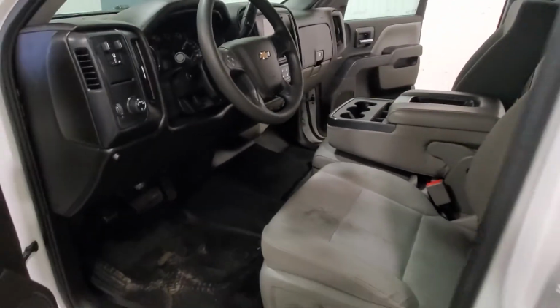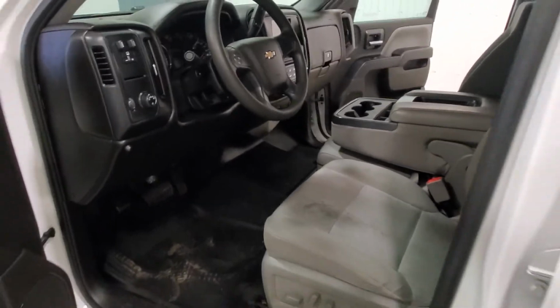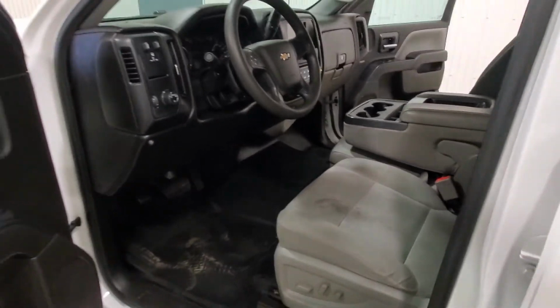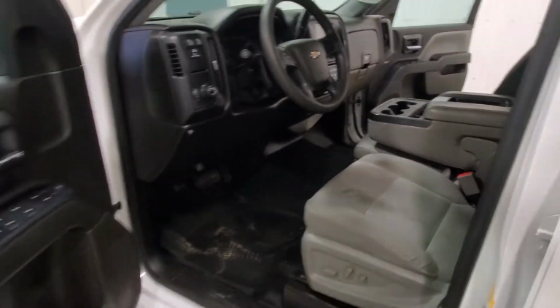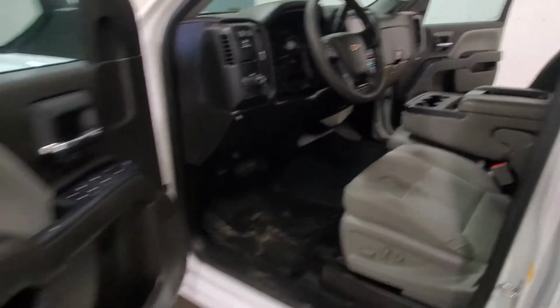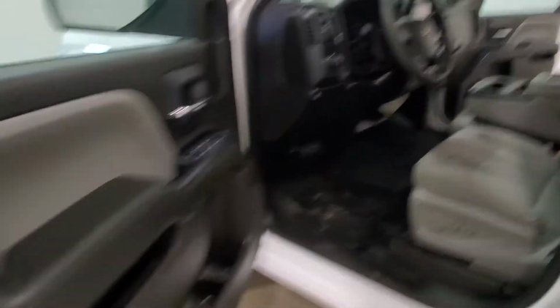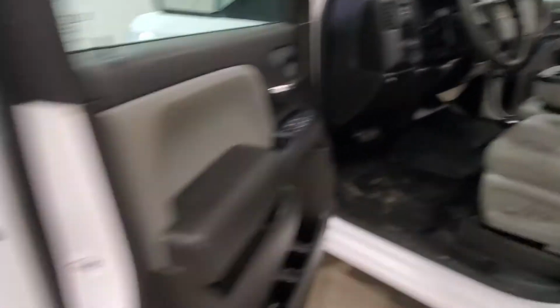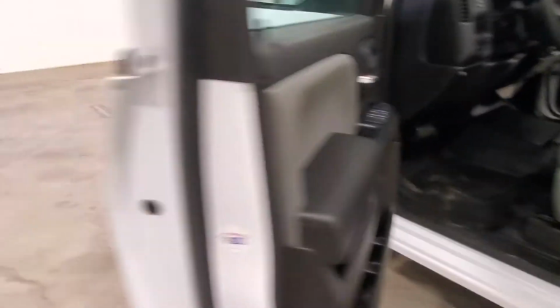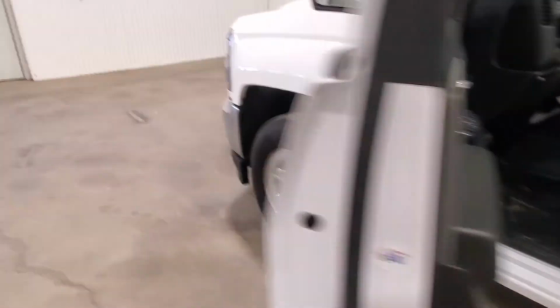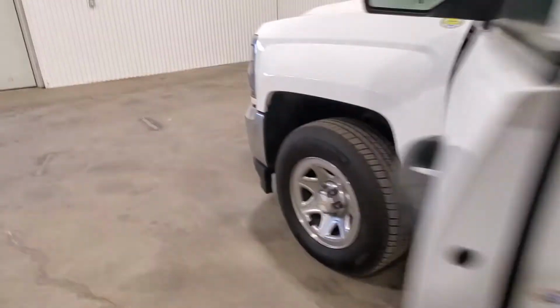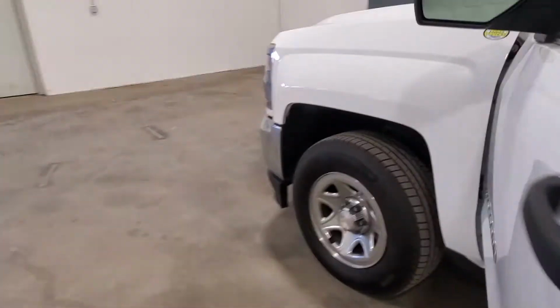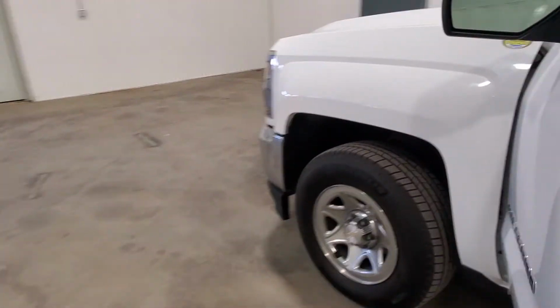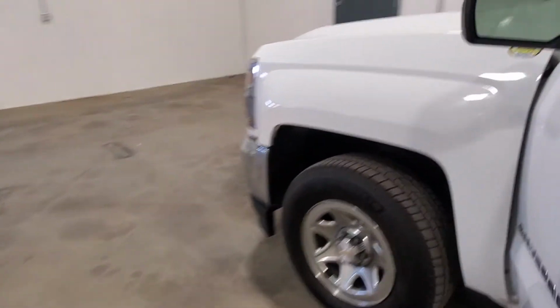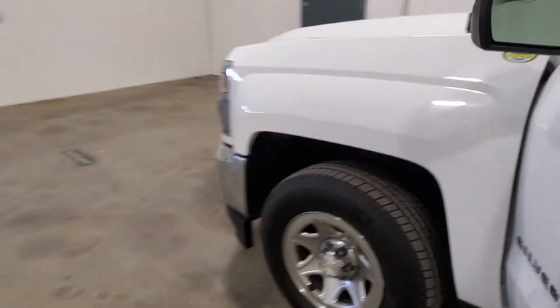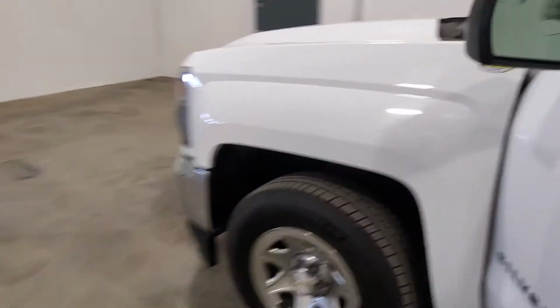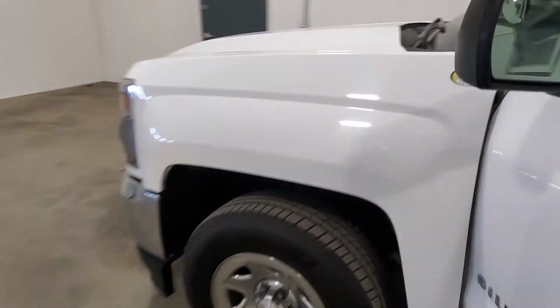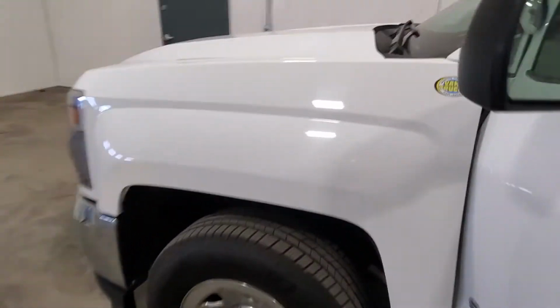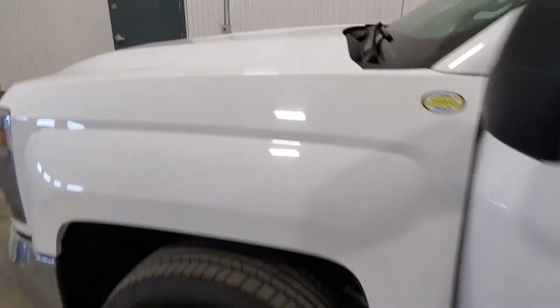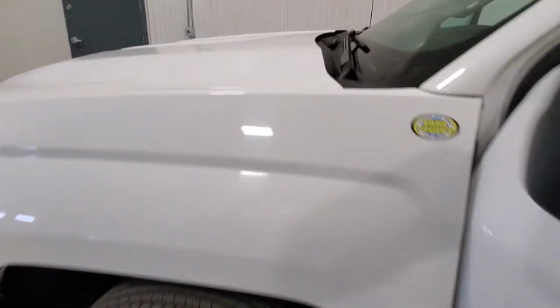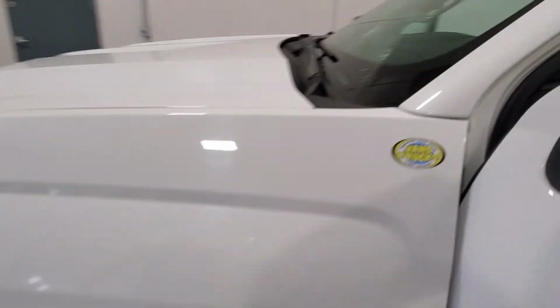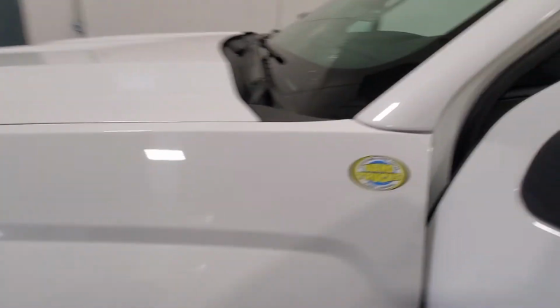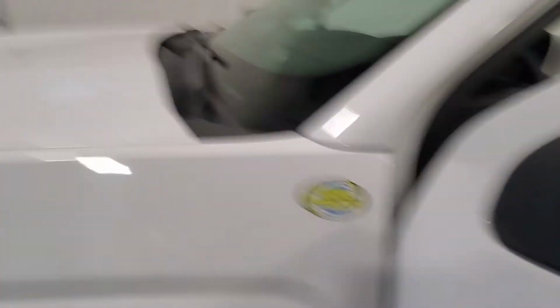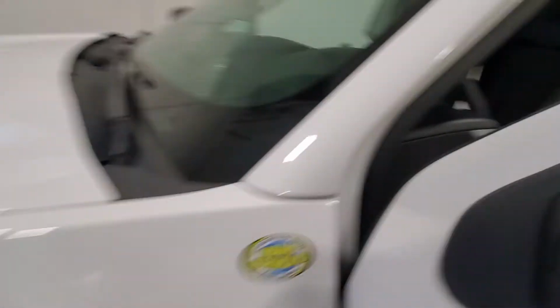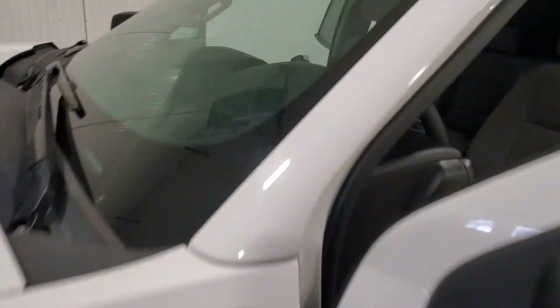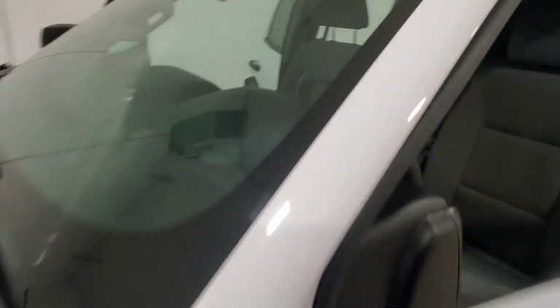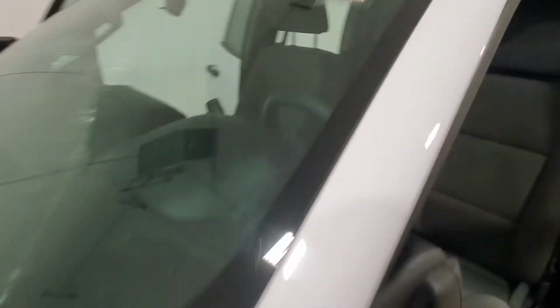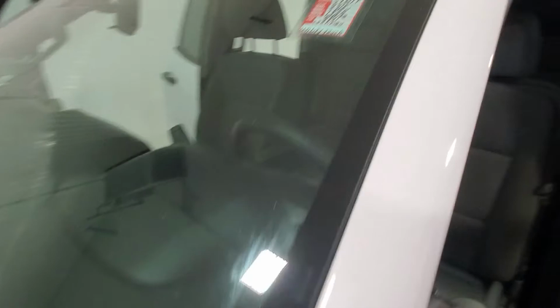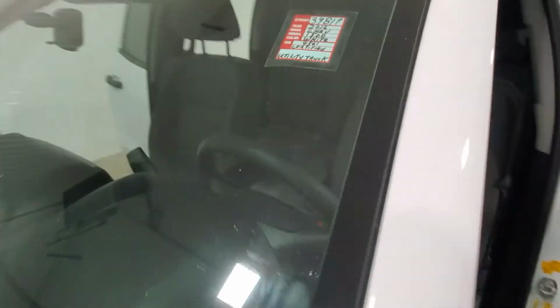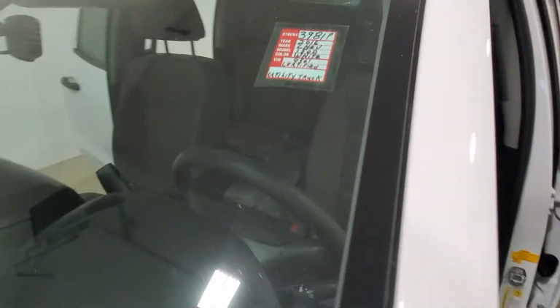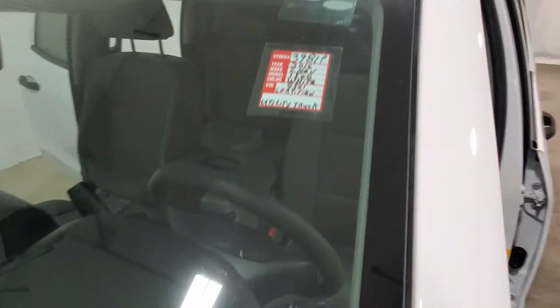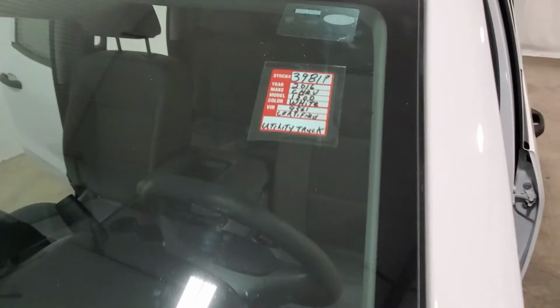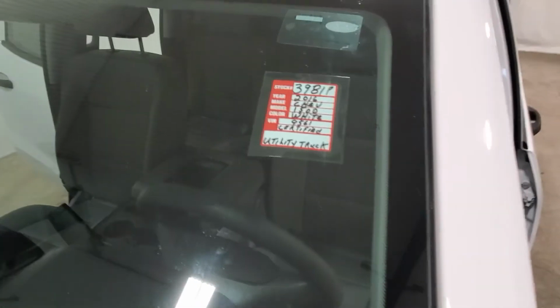And this is stock number 3981B — a 2016 Chev 1500 double cab.